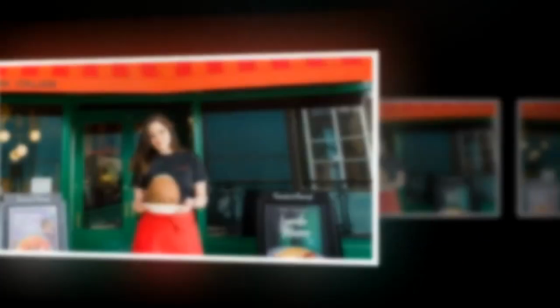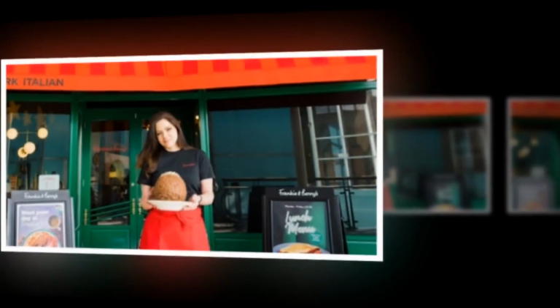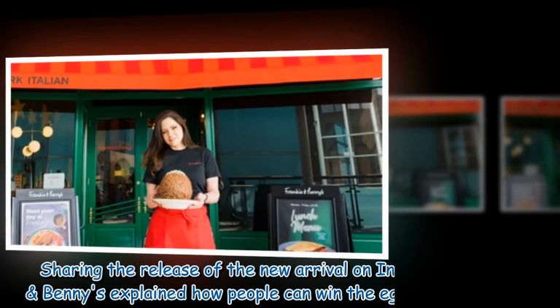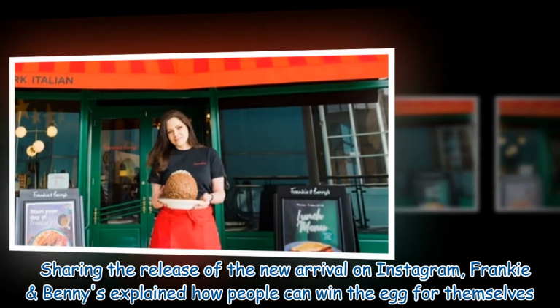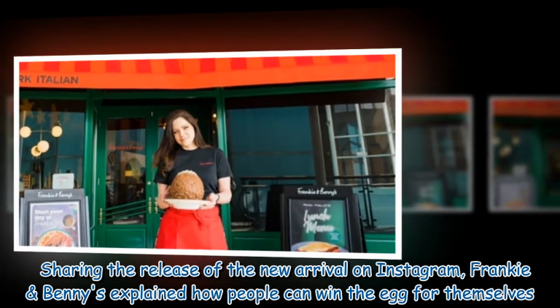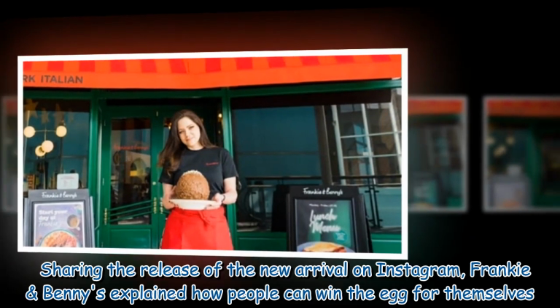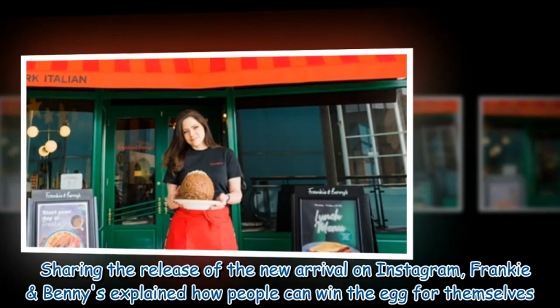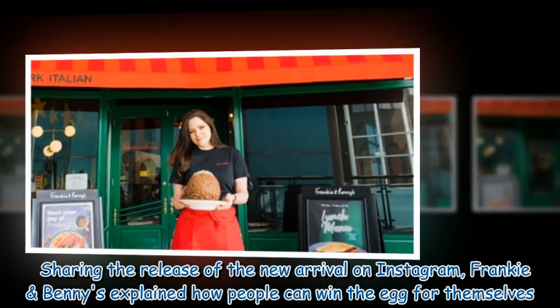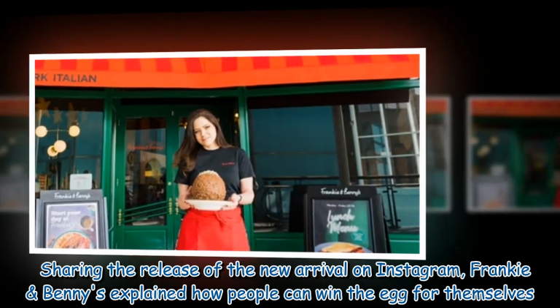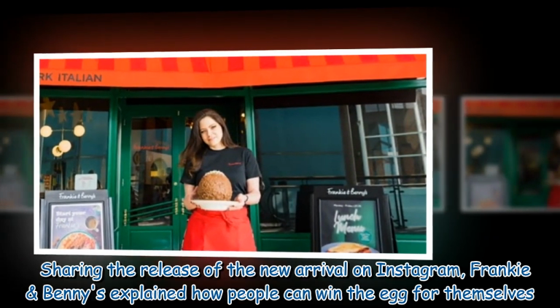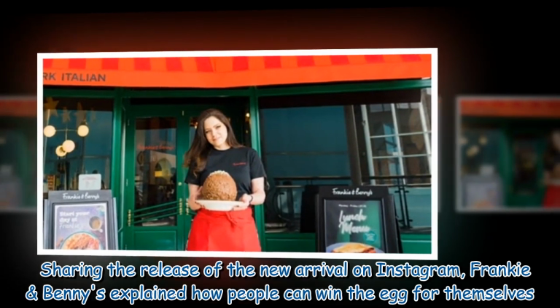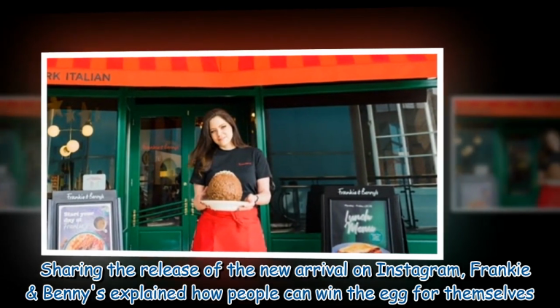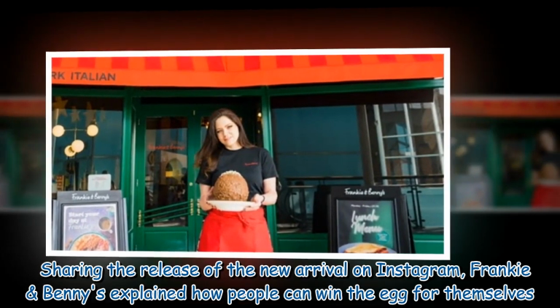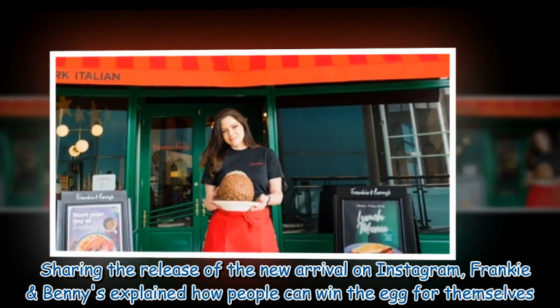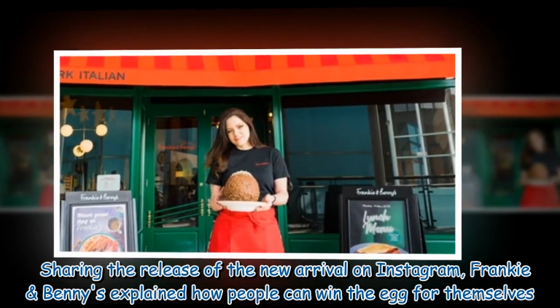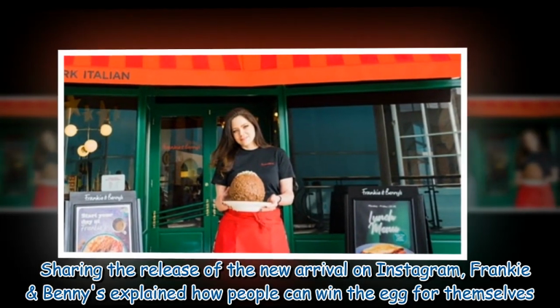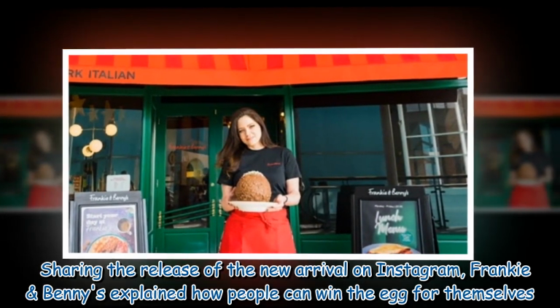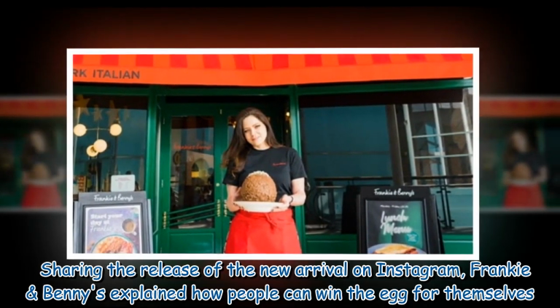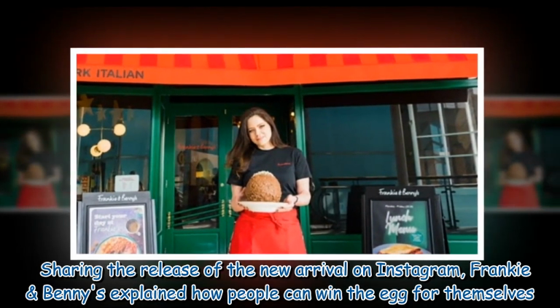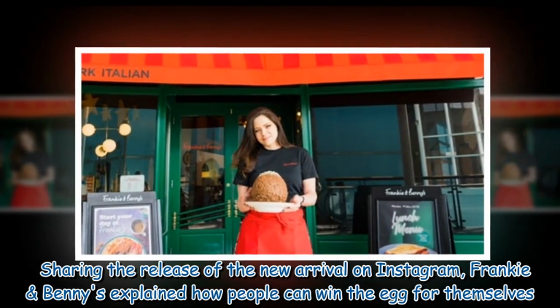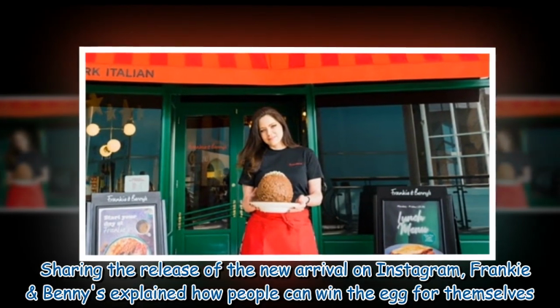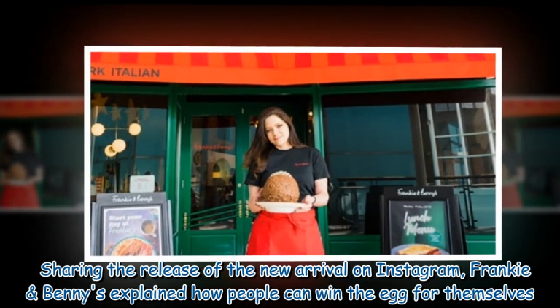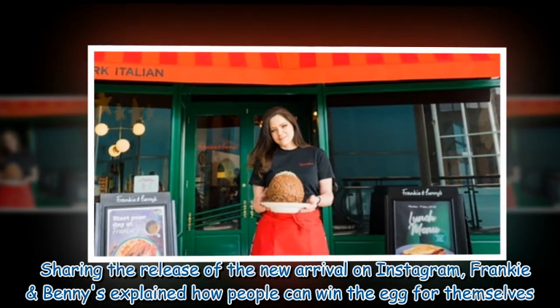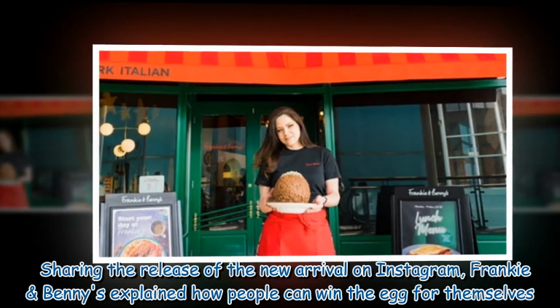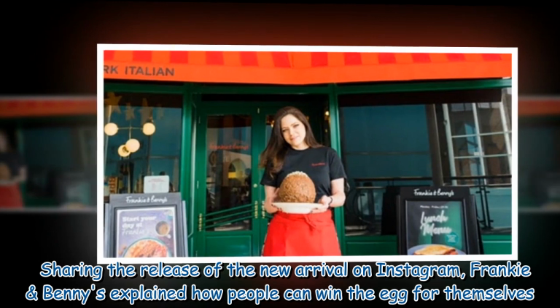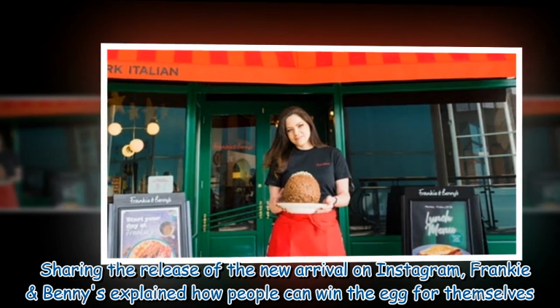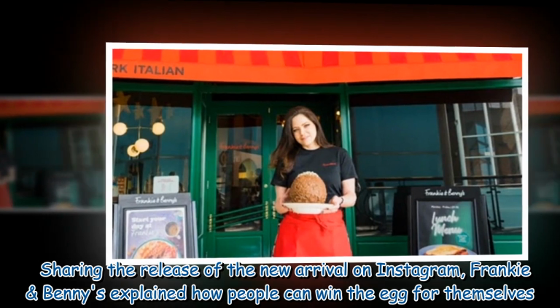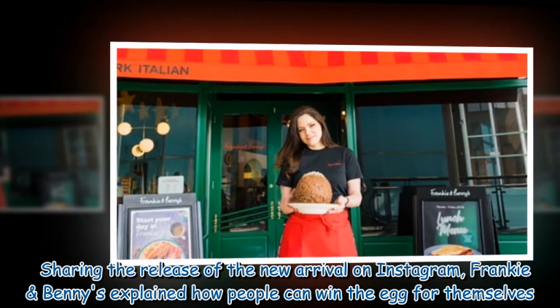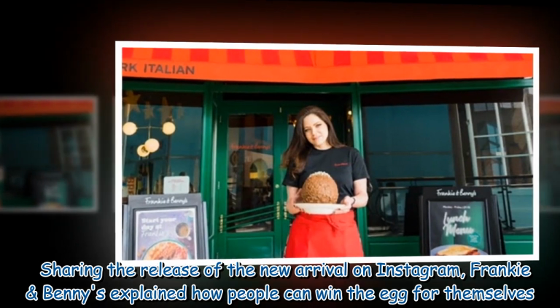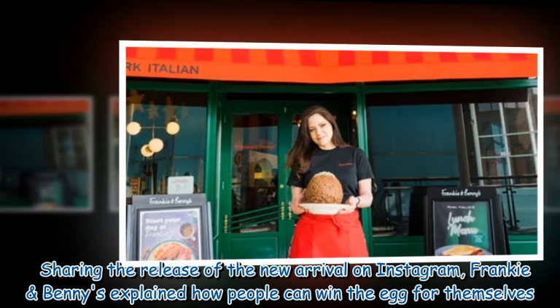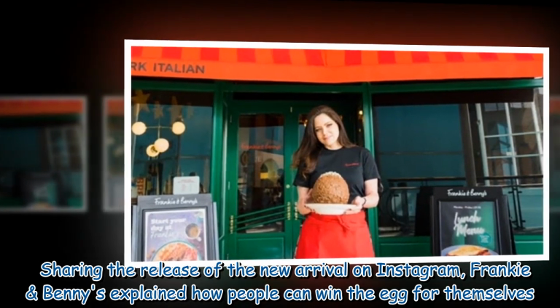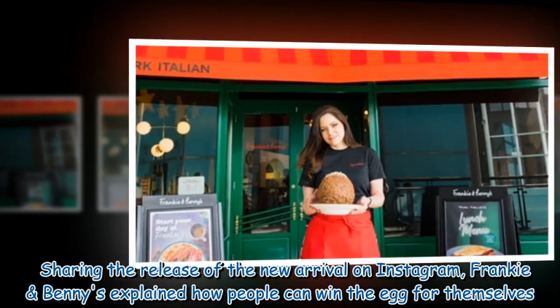Sharing the release of the new arrival on Instagram, Frankie & Benny's explained how people can win the egg for themselves.